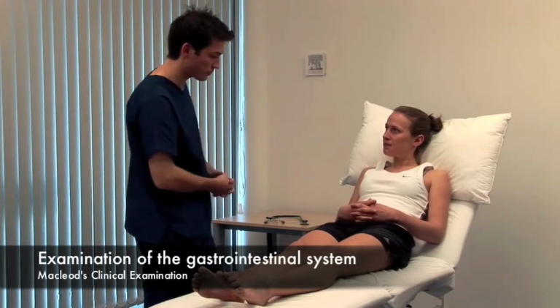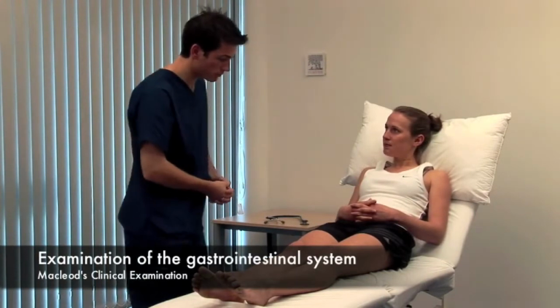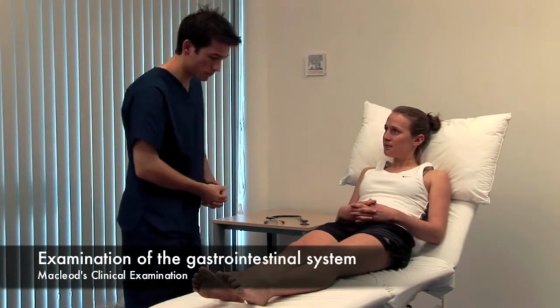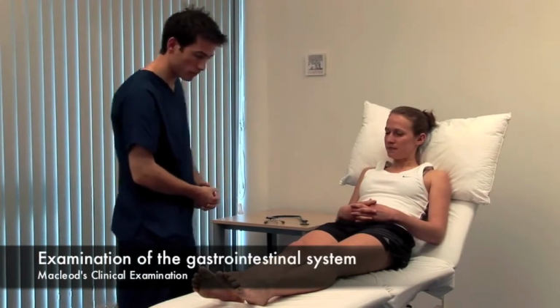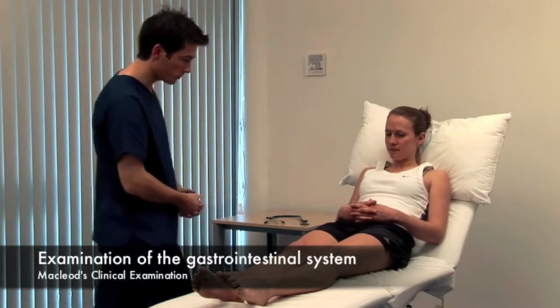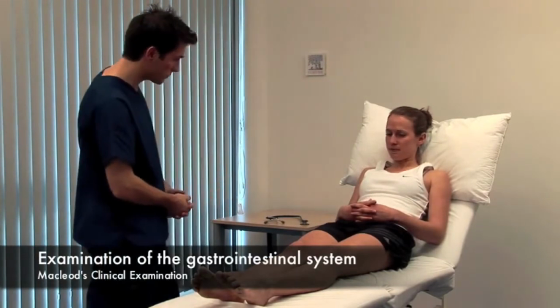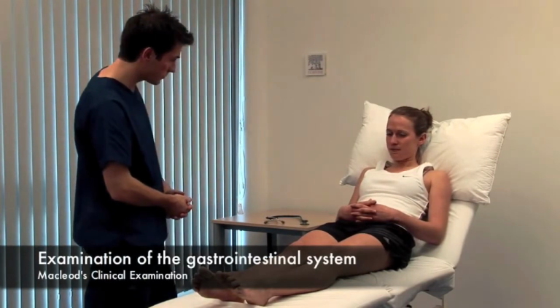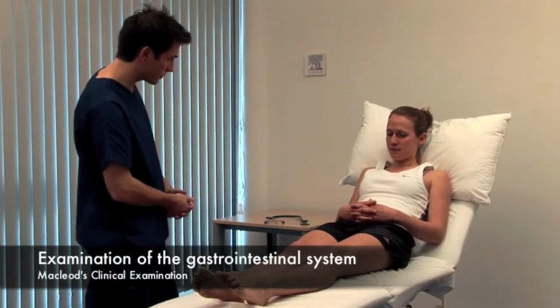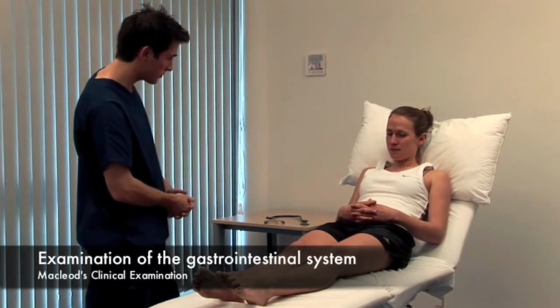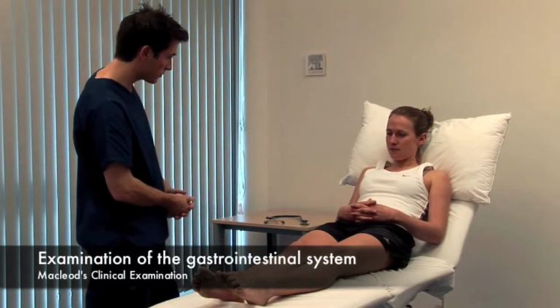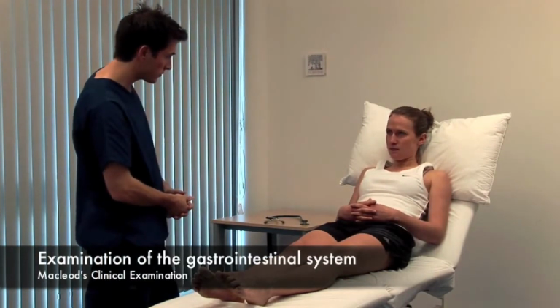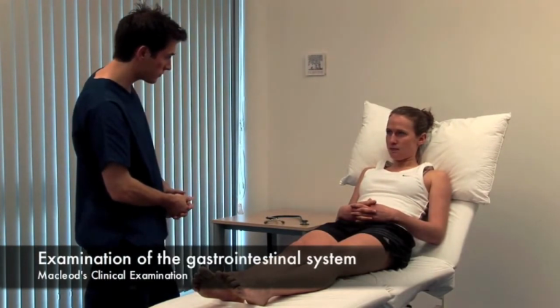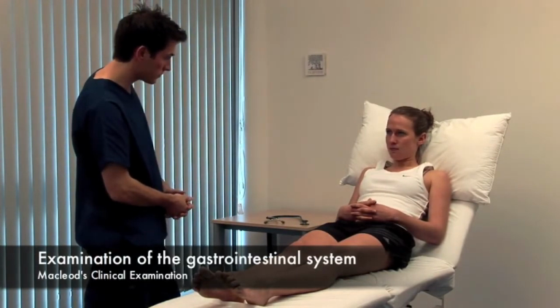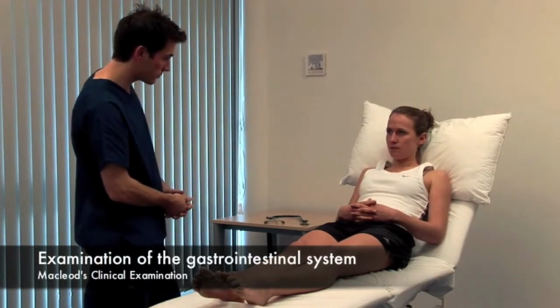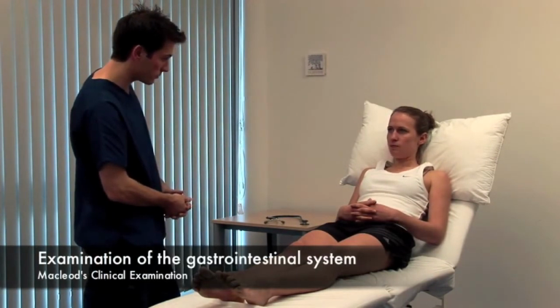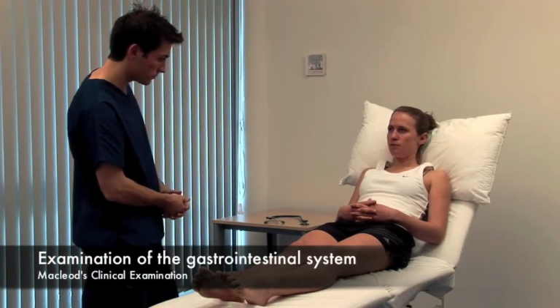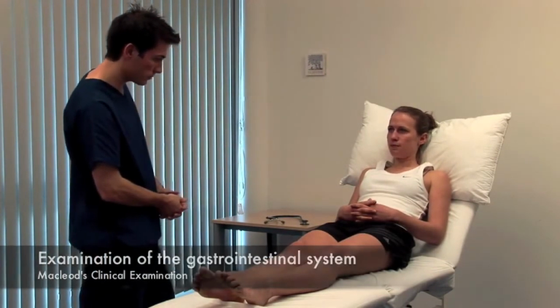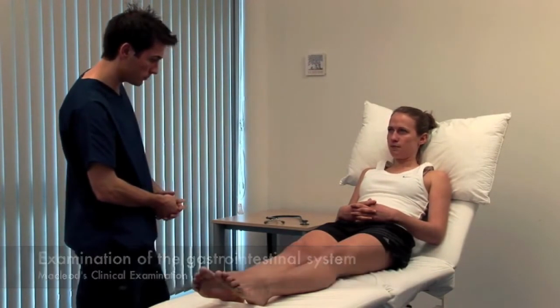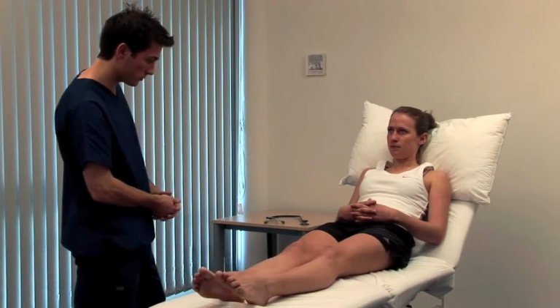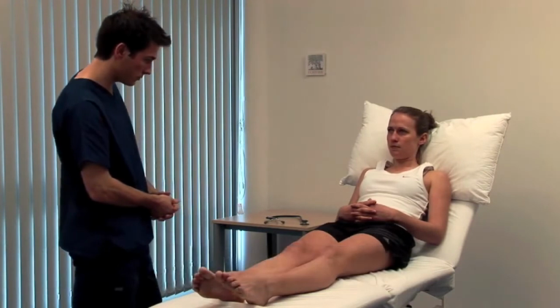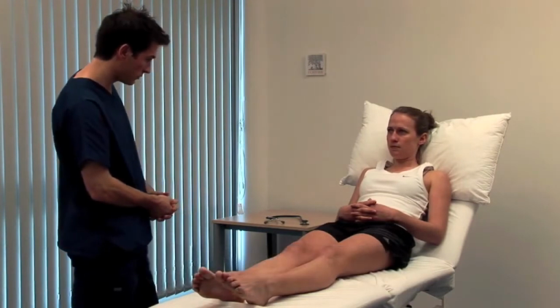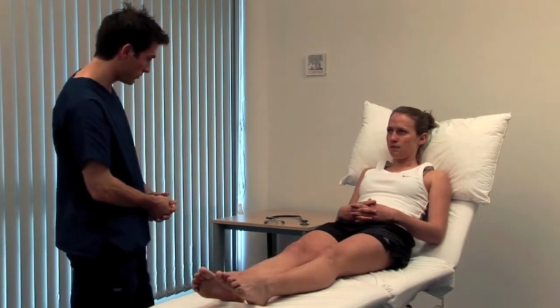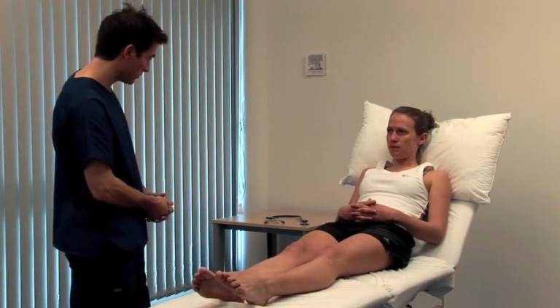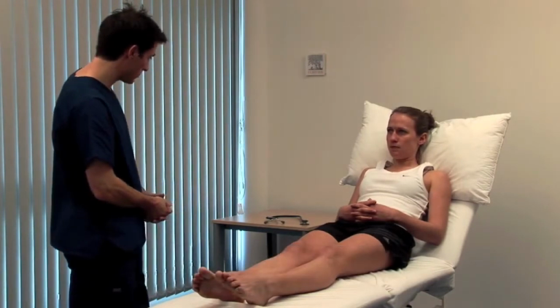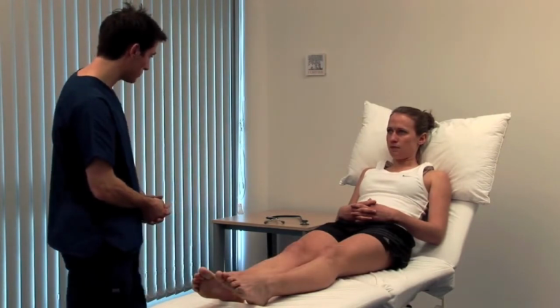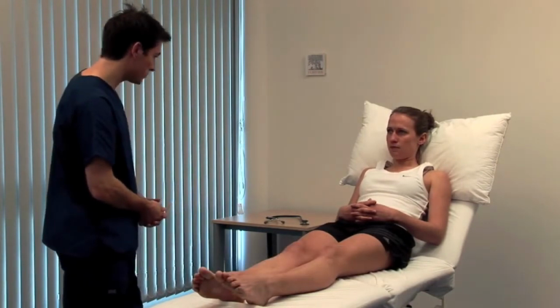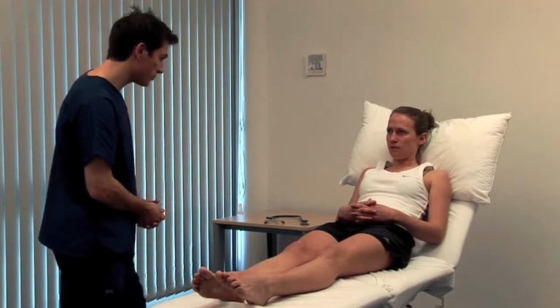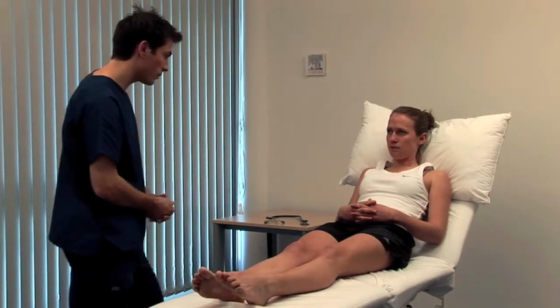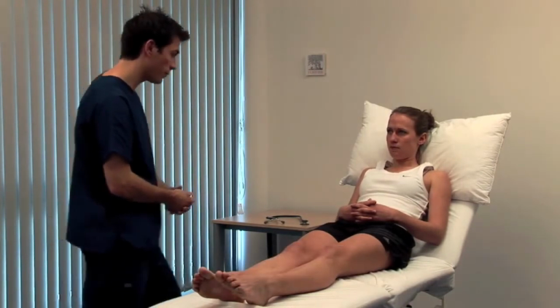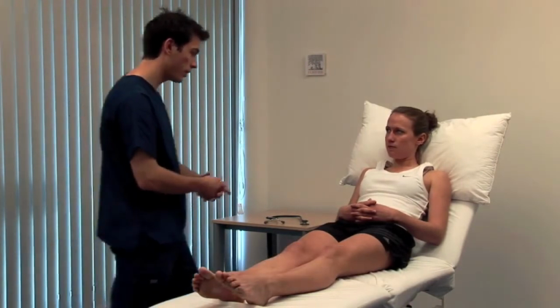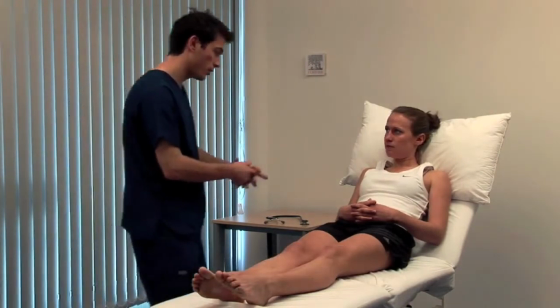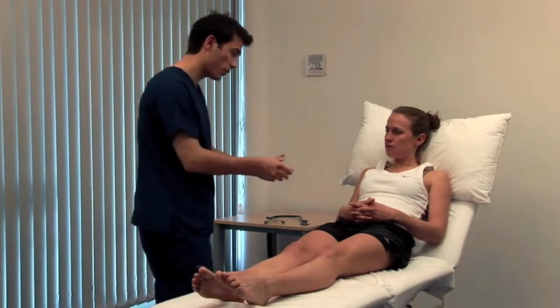Consider the patient's nutritional state. Record their height, weight, waist circumference and calculate the BMI.